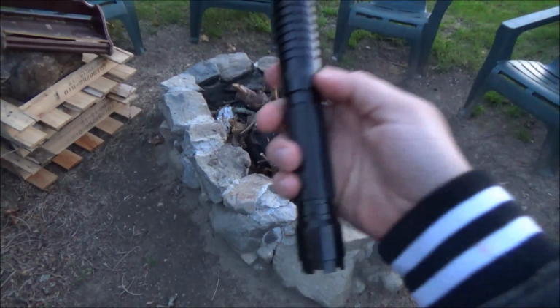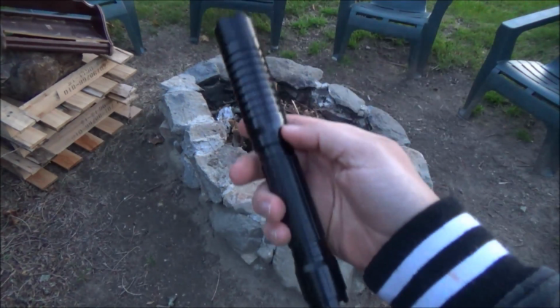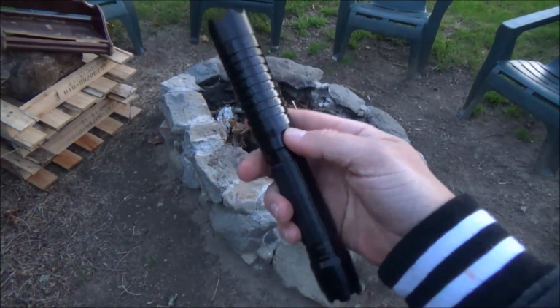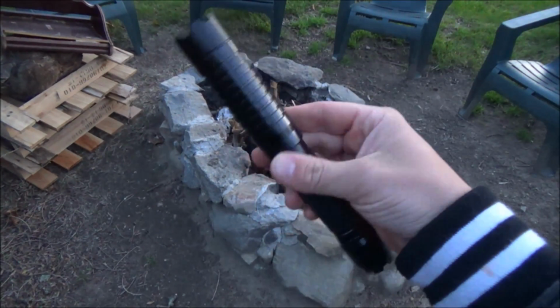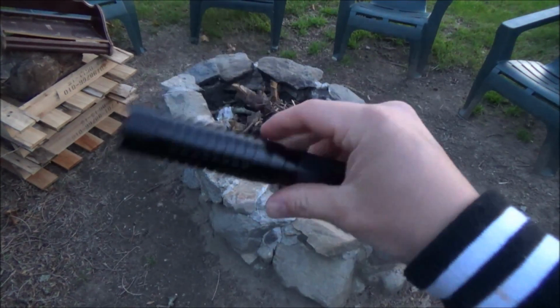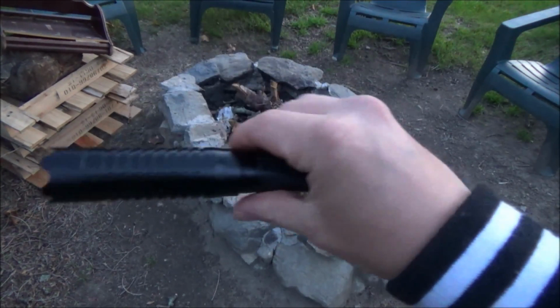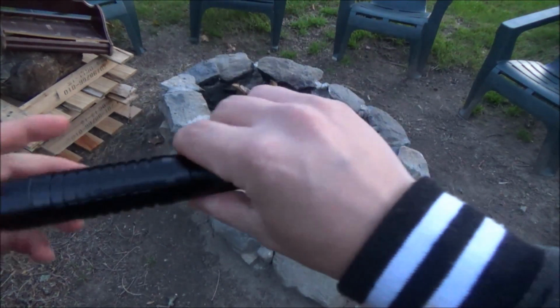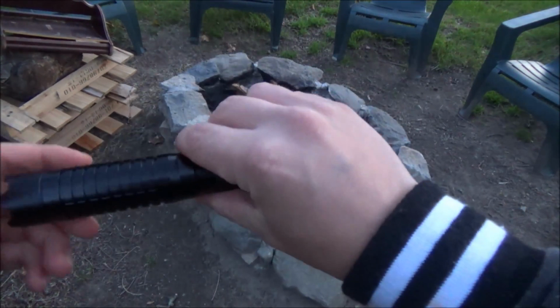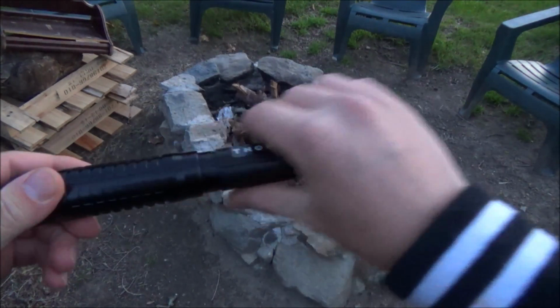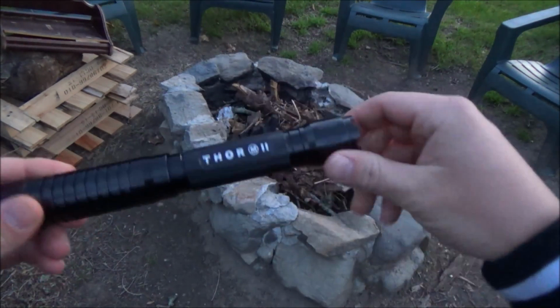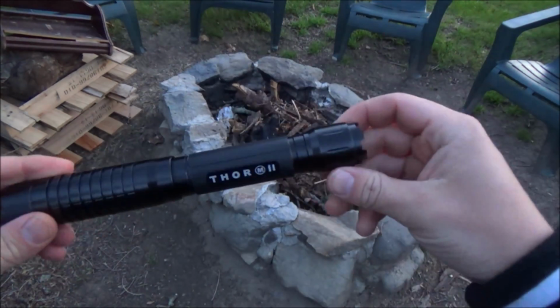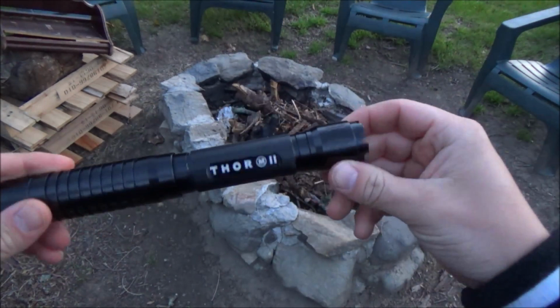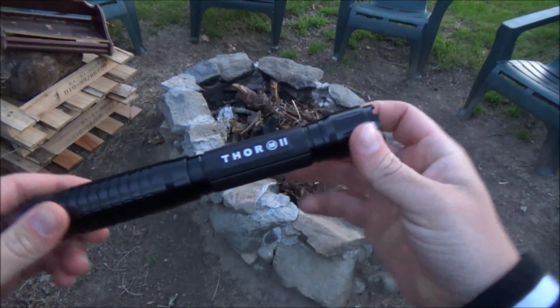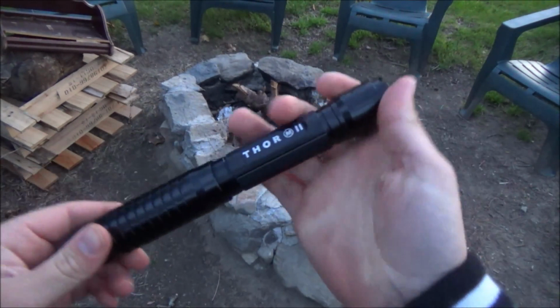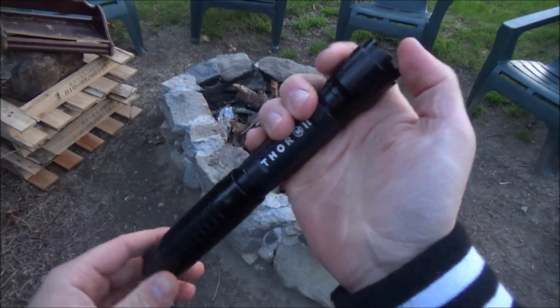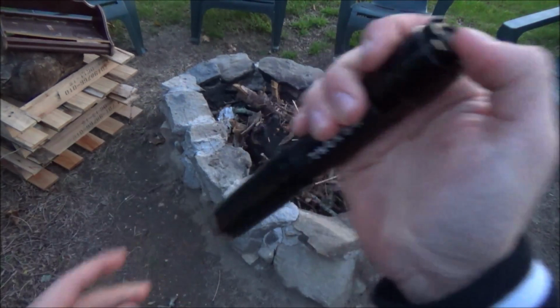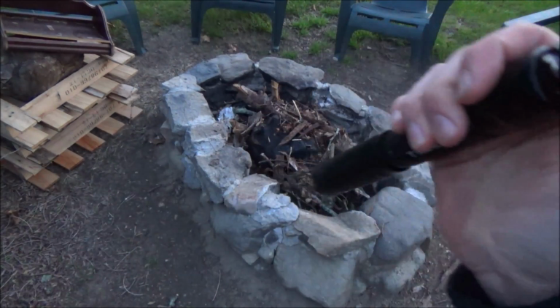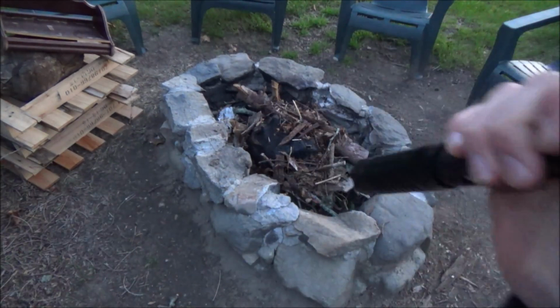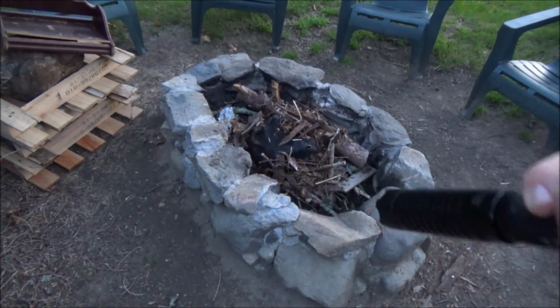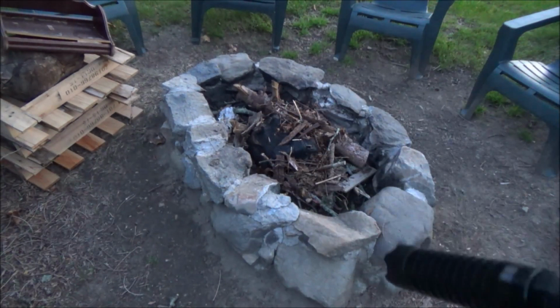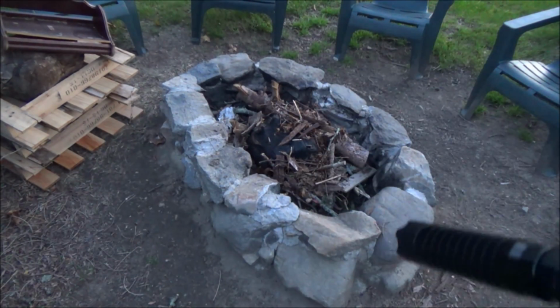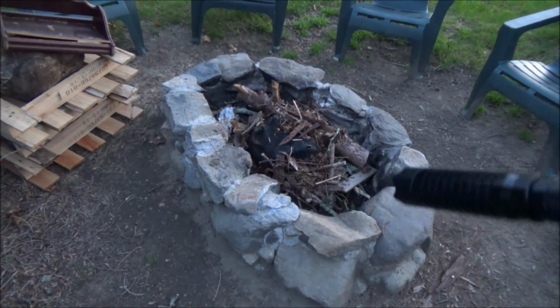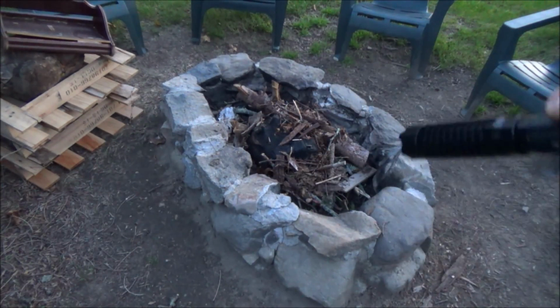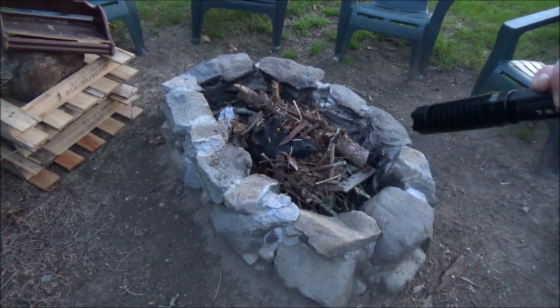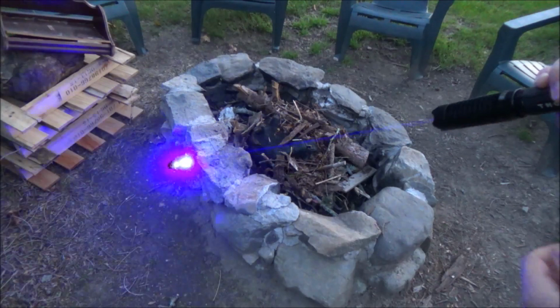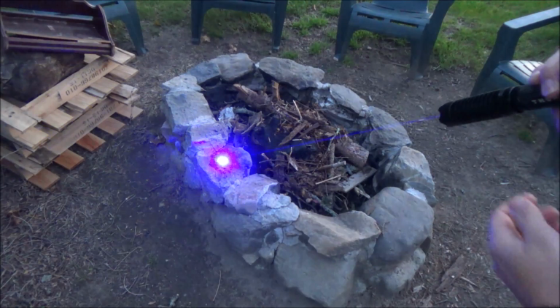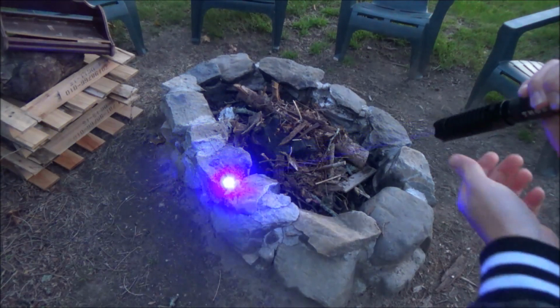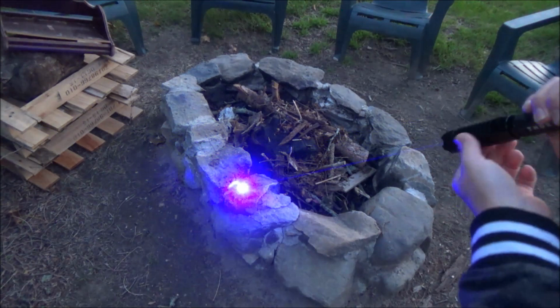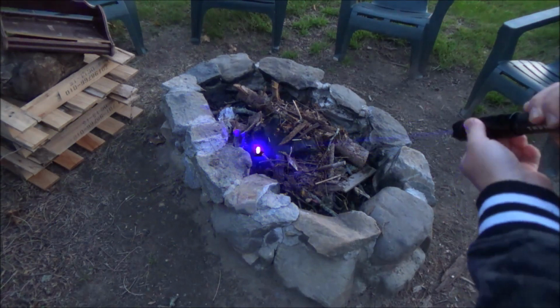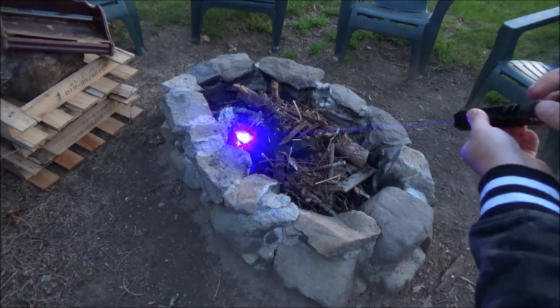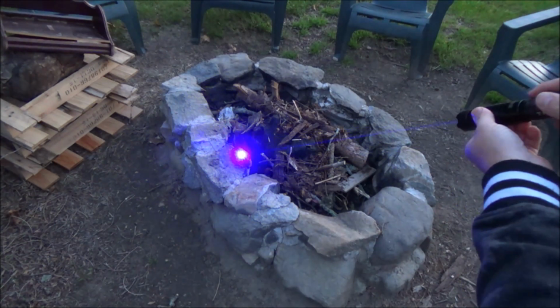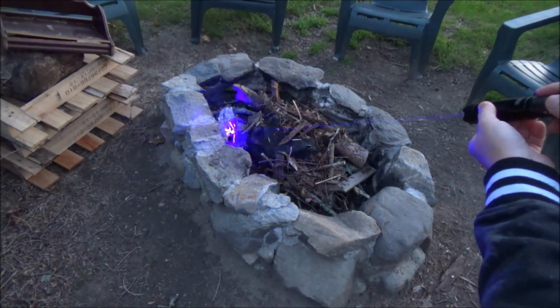So I'm going to be using my Thor M2 laser pointer. I did a review on it, and you can find that in the description below.